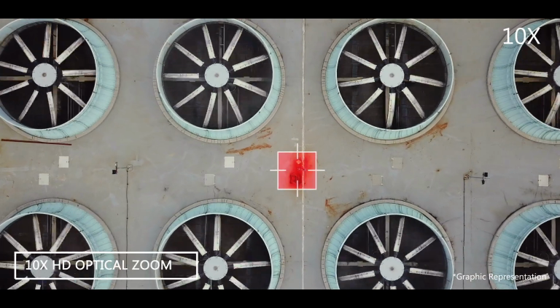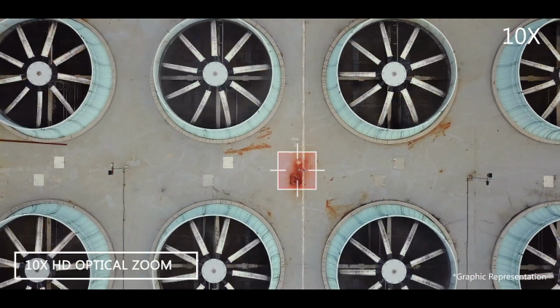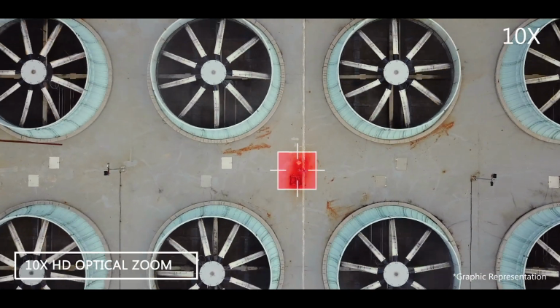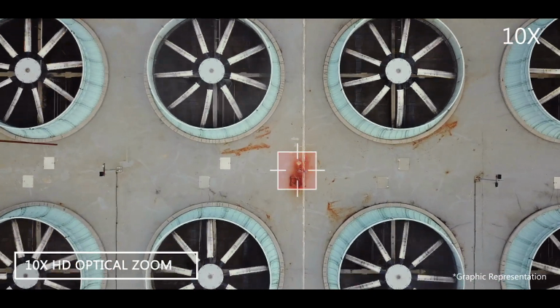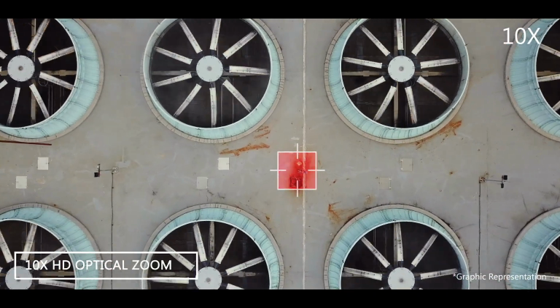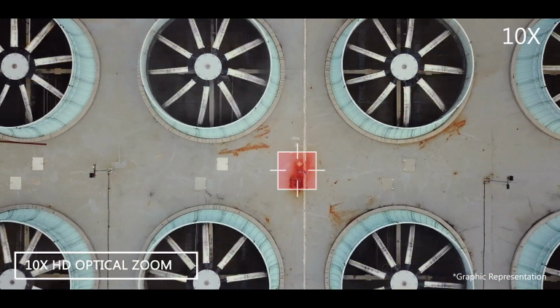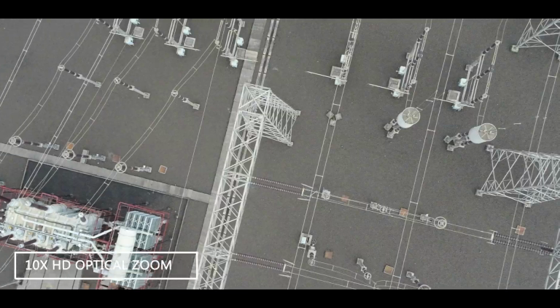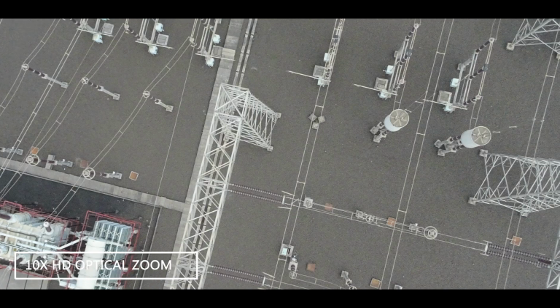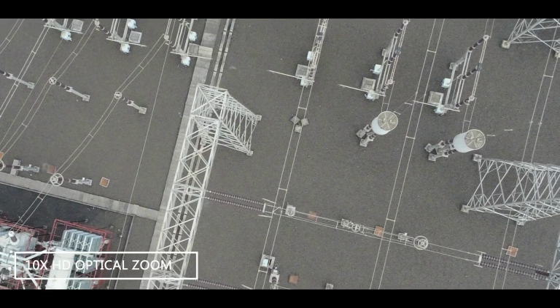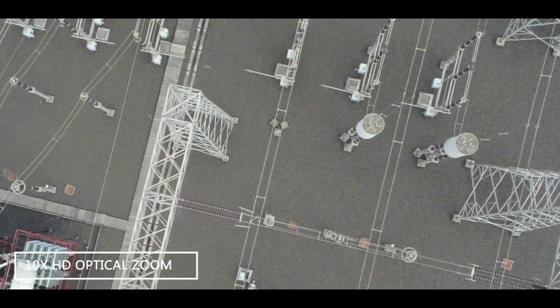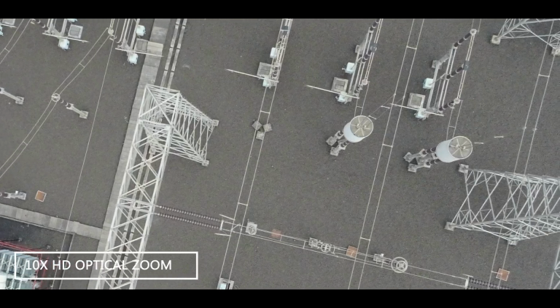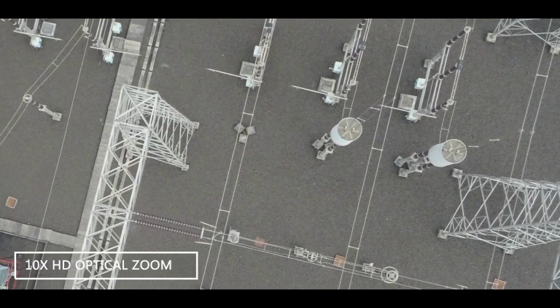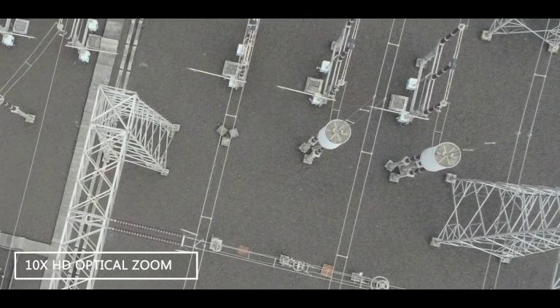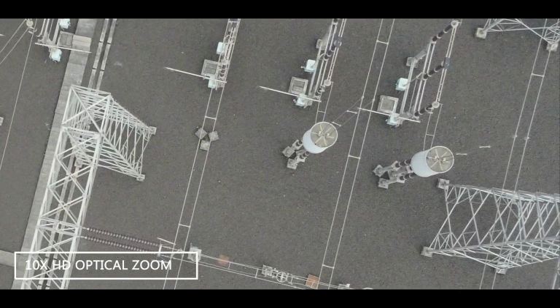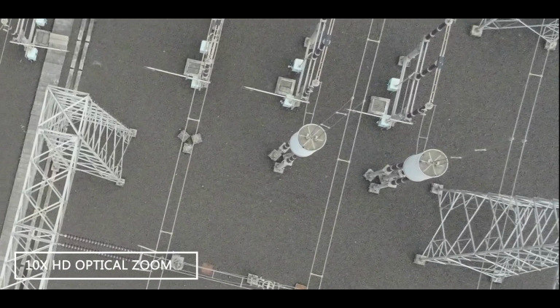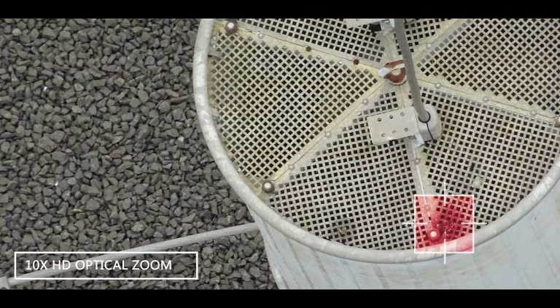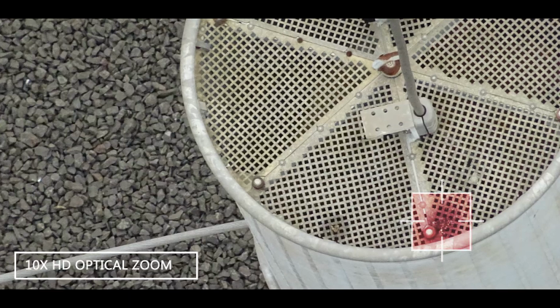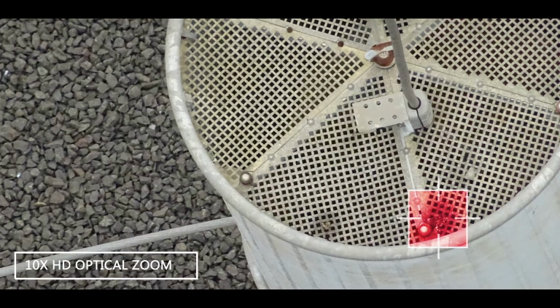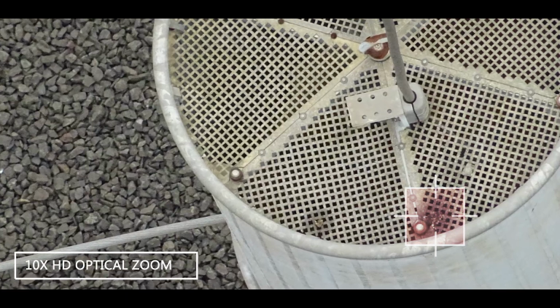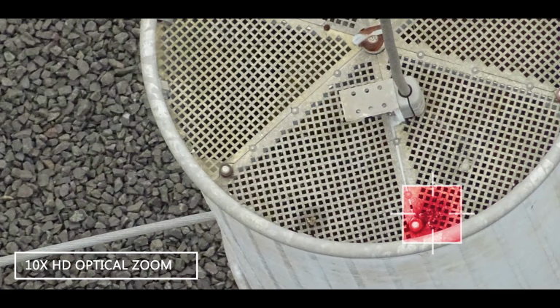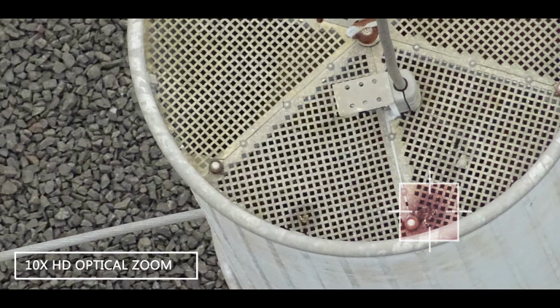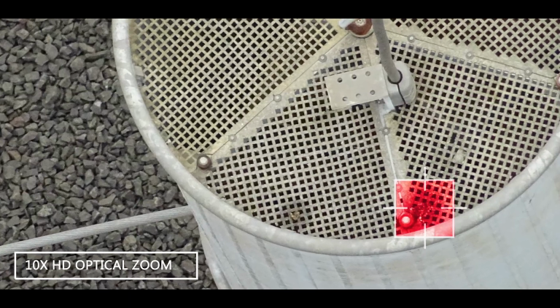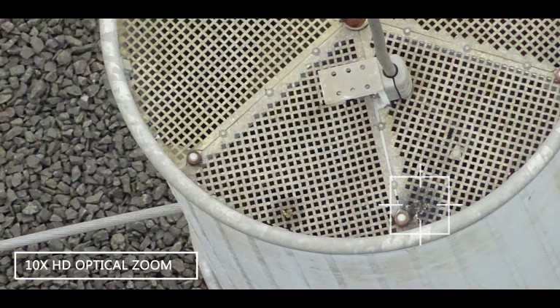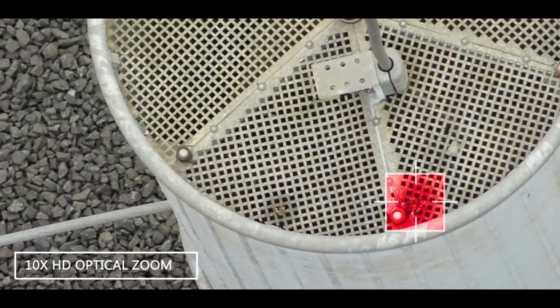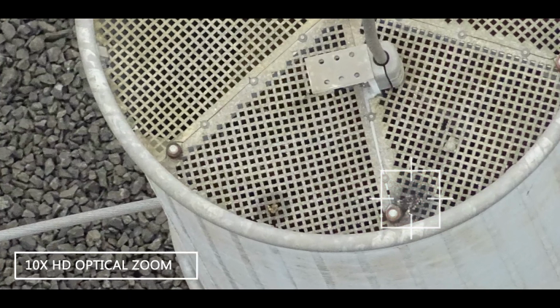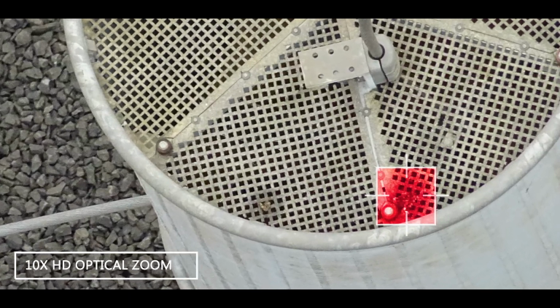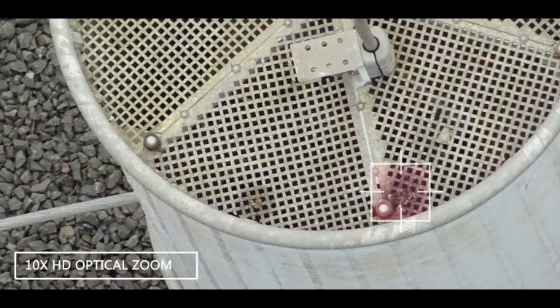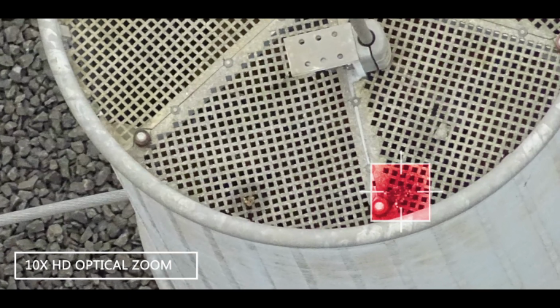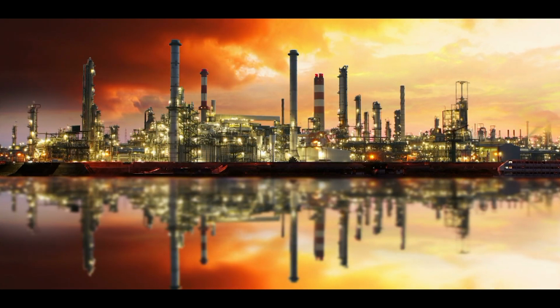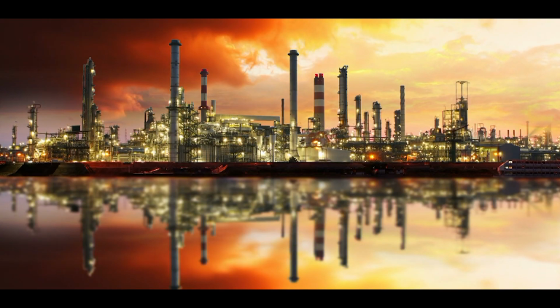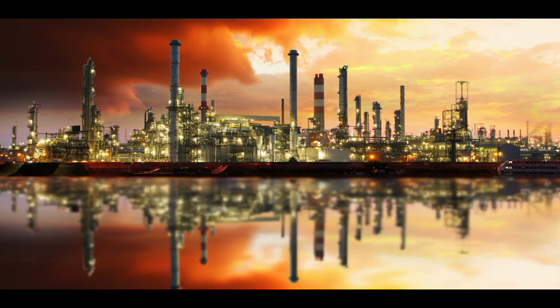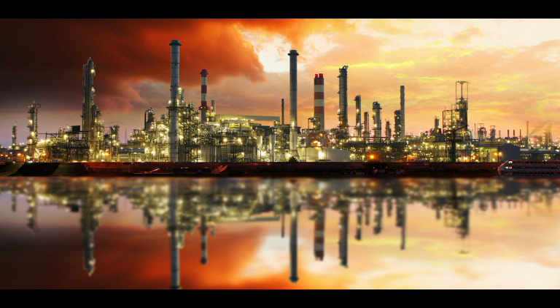With a minimum 10x HD optical zoom, operators can inspect critical assets from a safe distance.